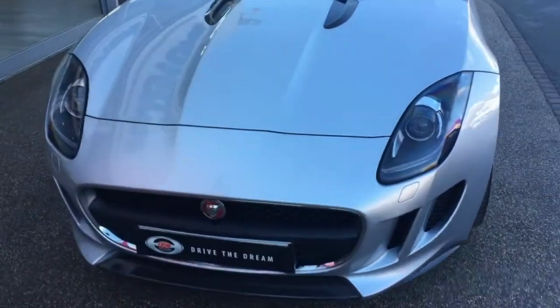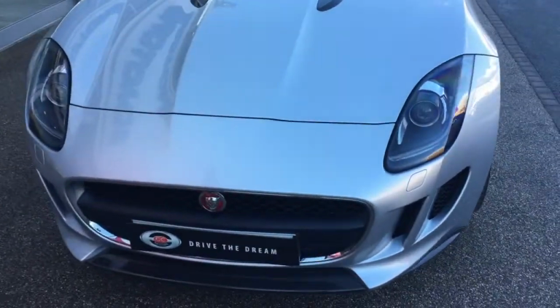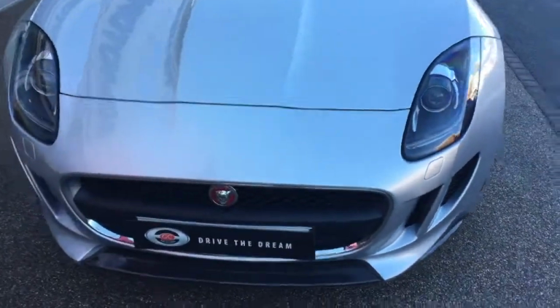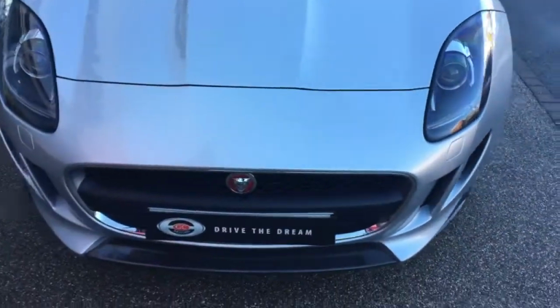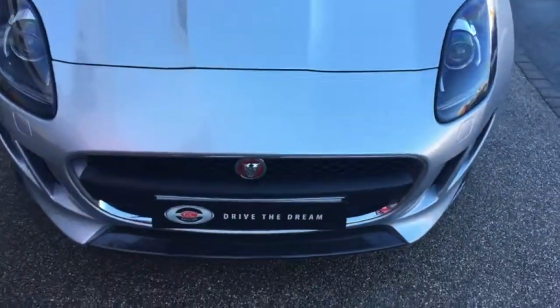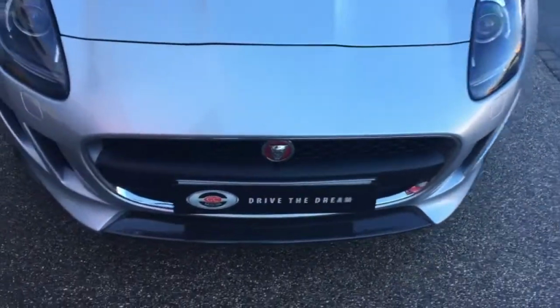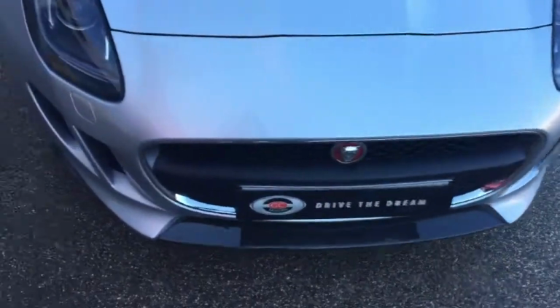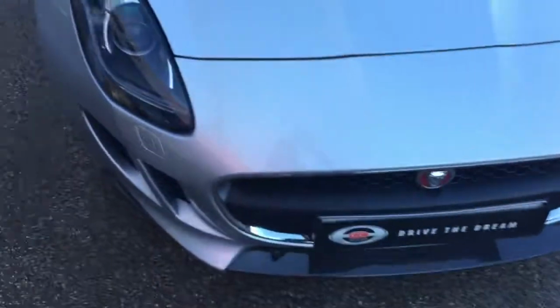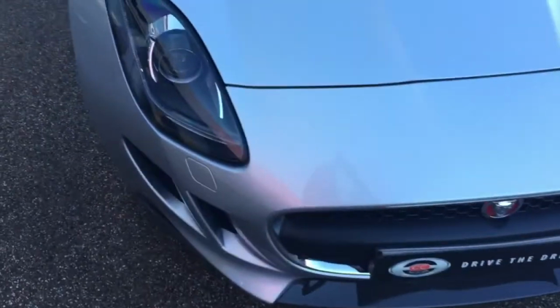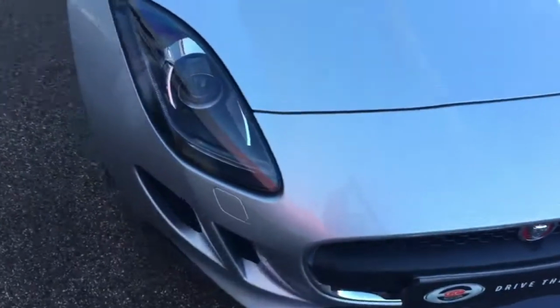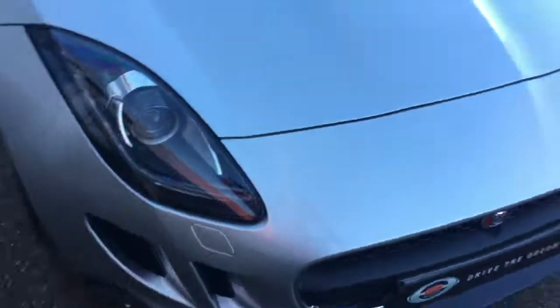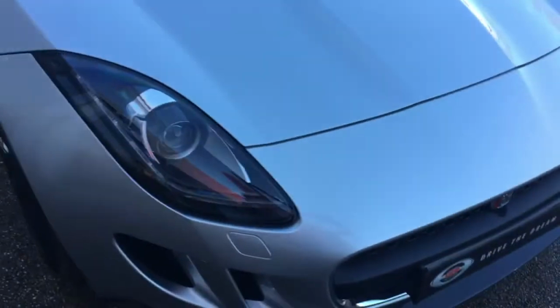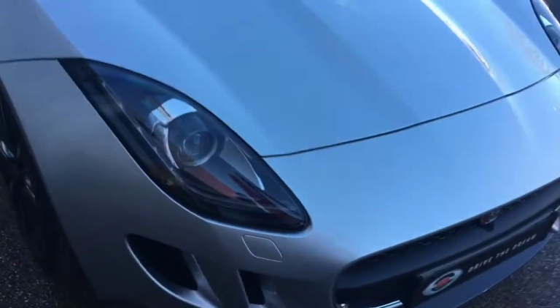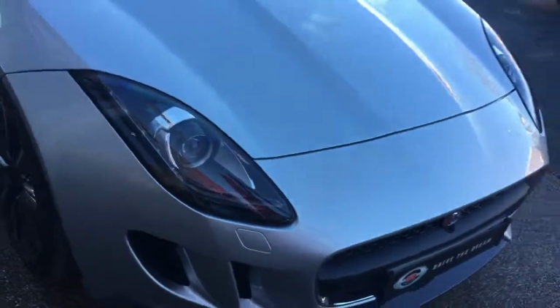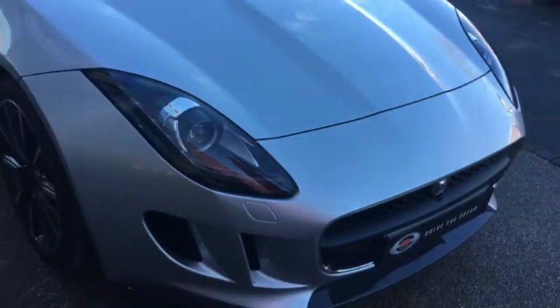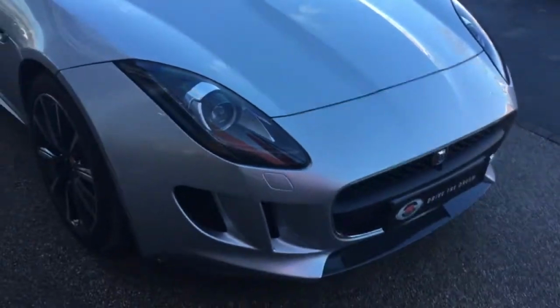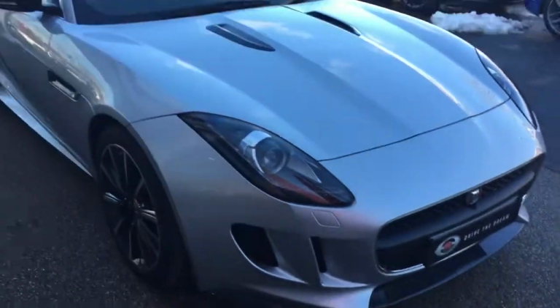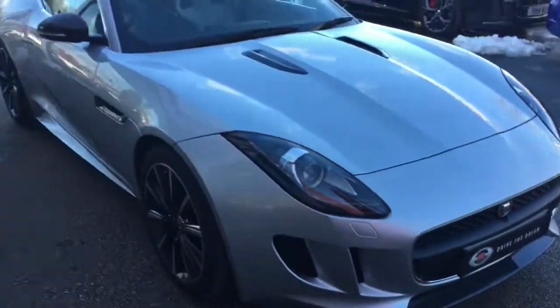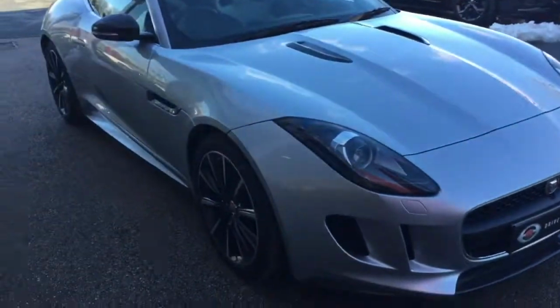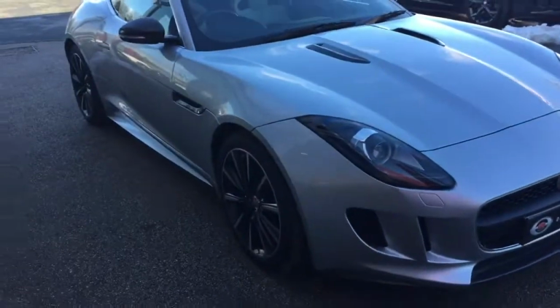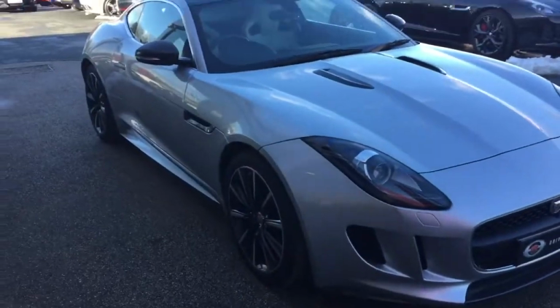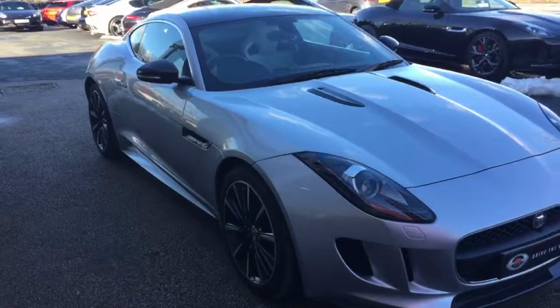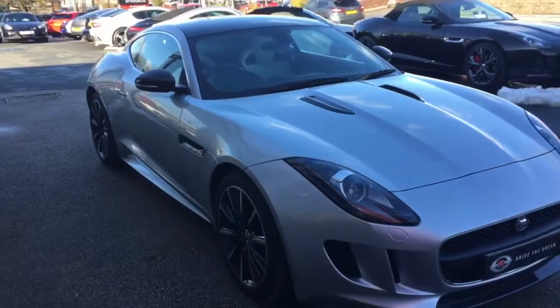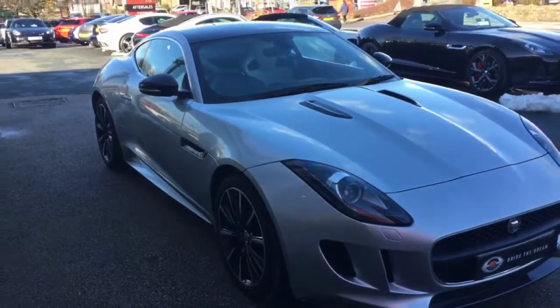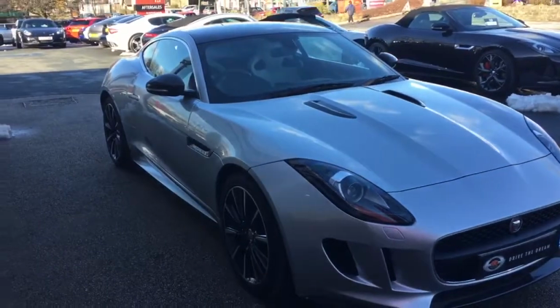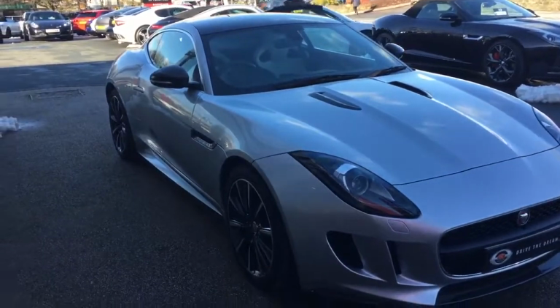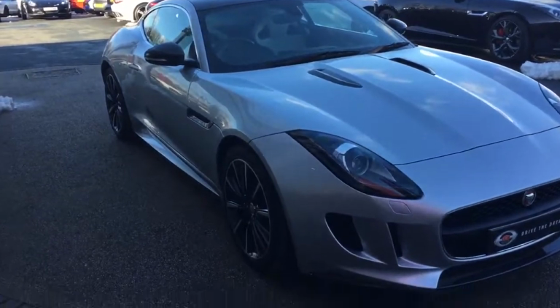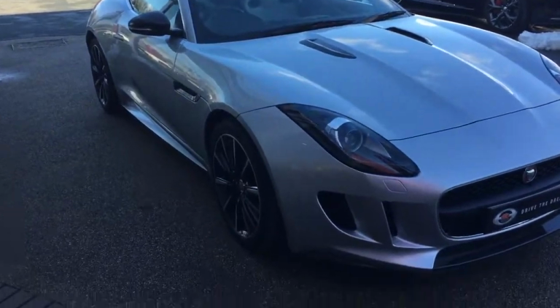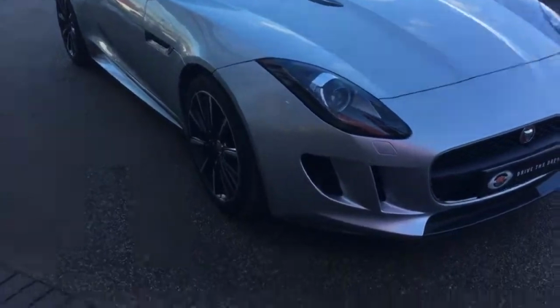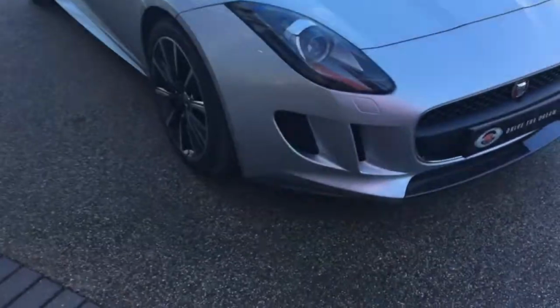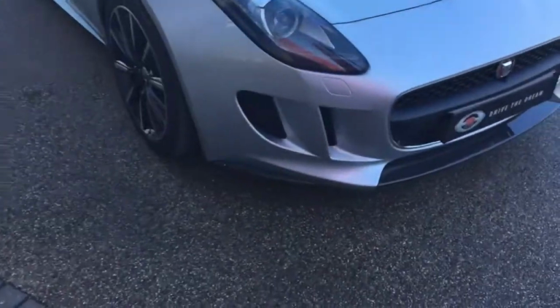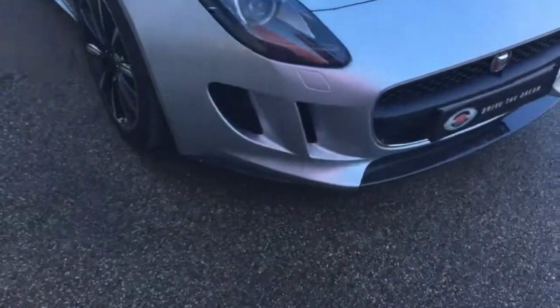Hi there and thank you for your enquiry here at GC Motors on the Jaguar F-Type. I'm just going to give you a quick tour around the car.